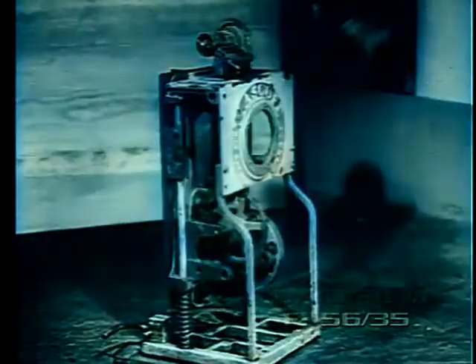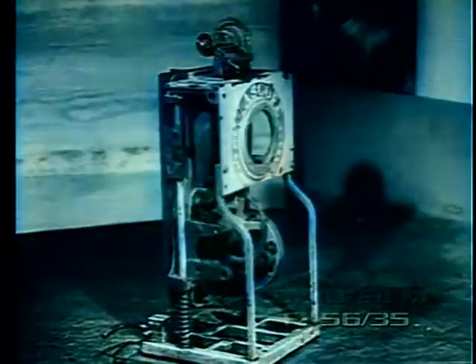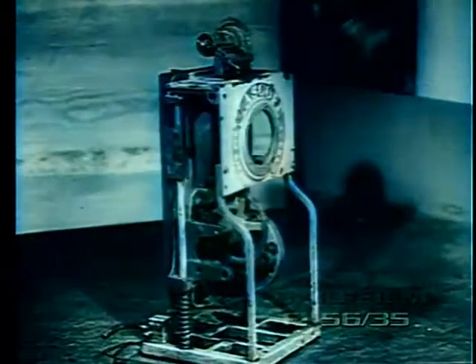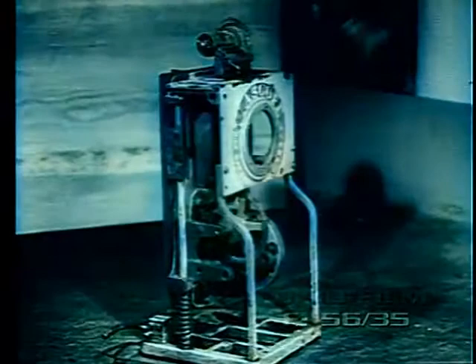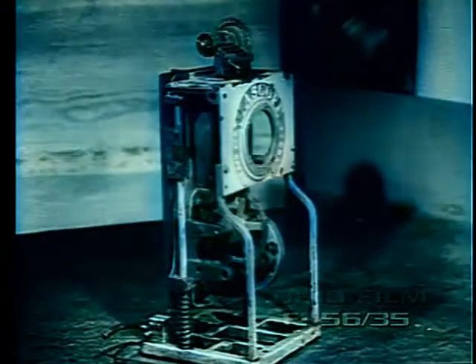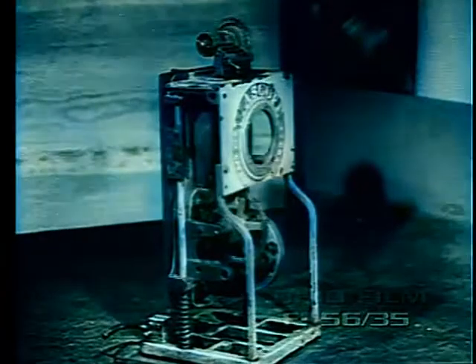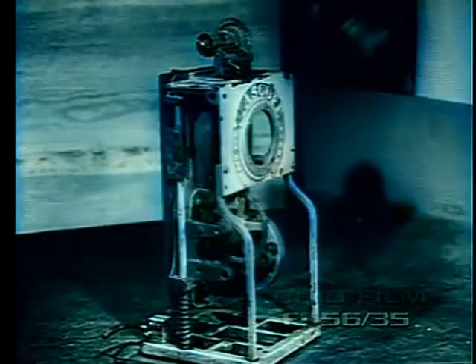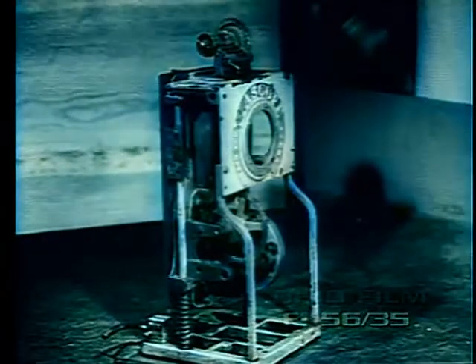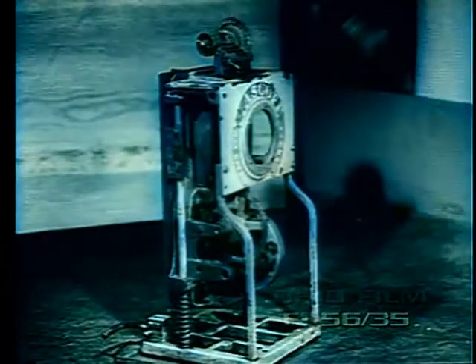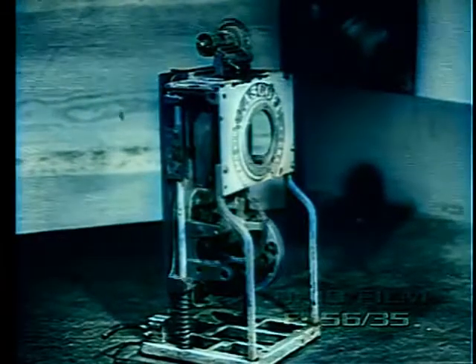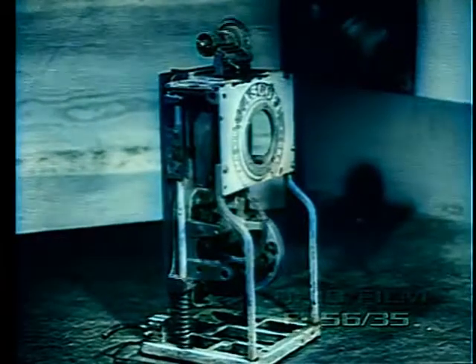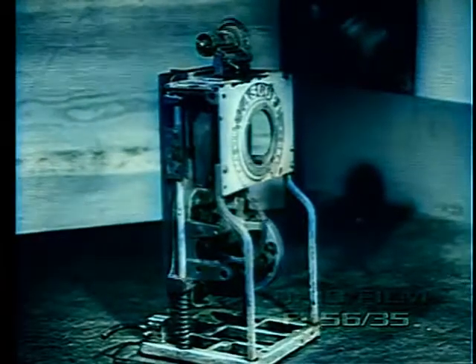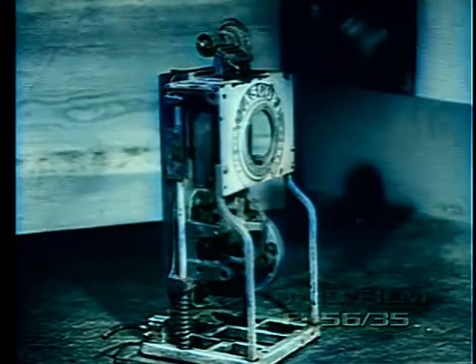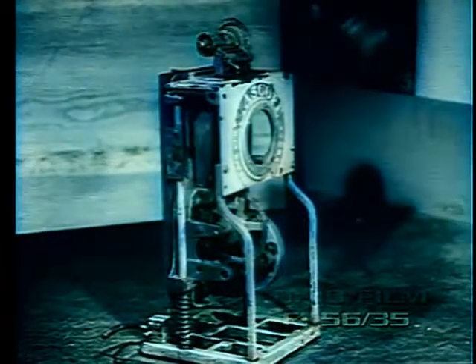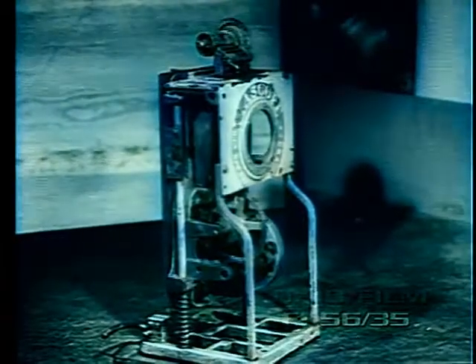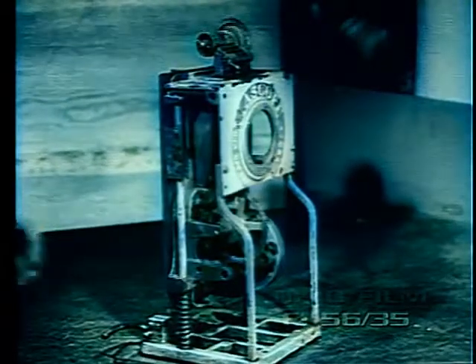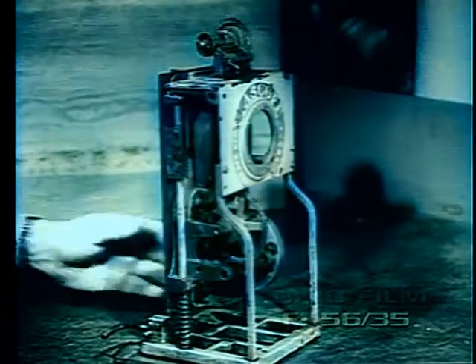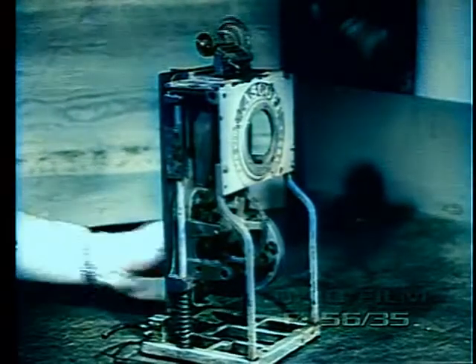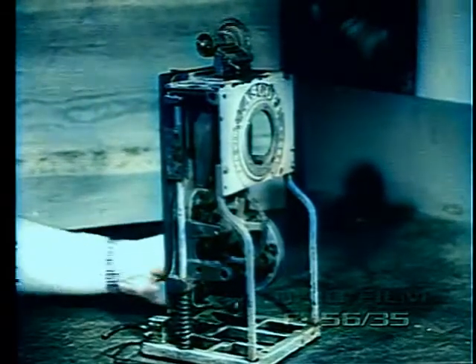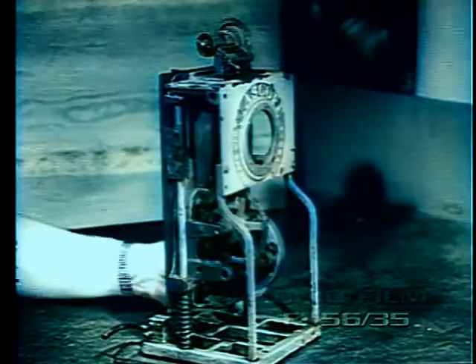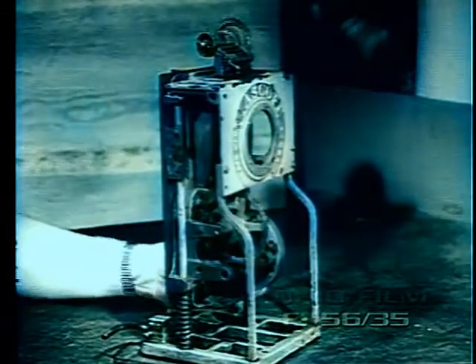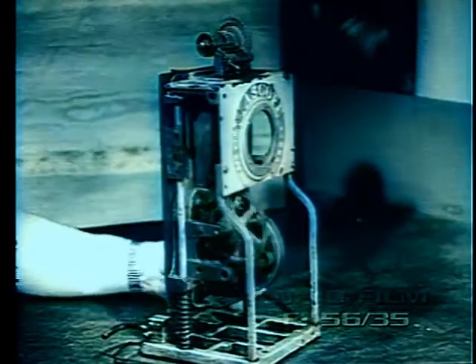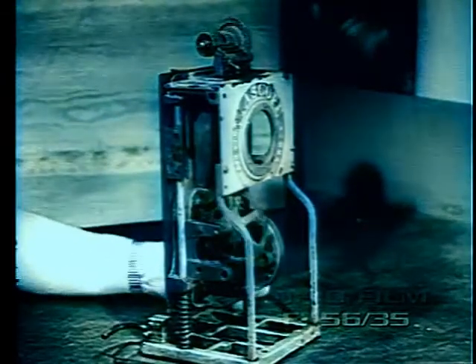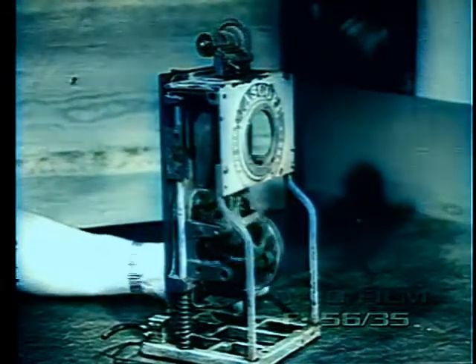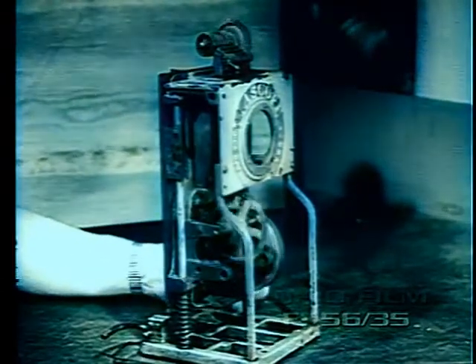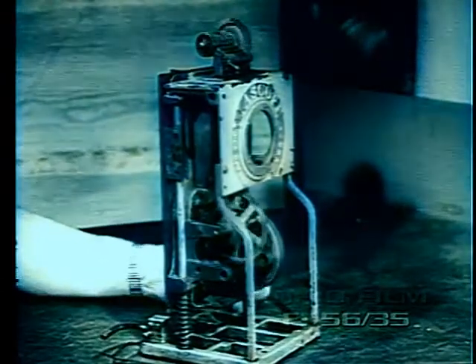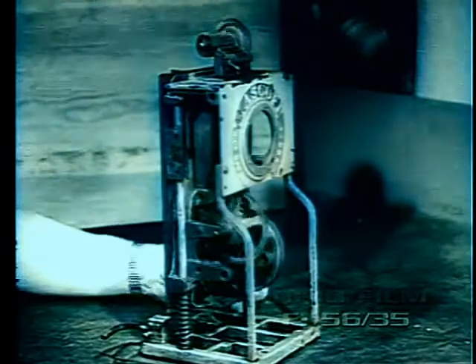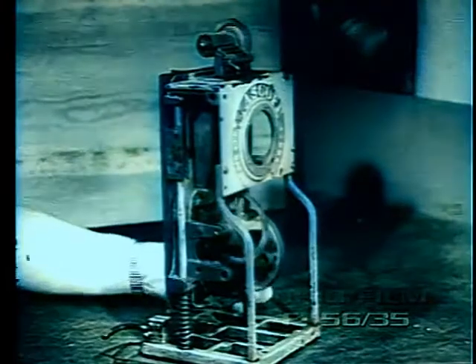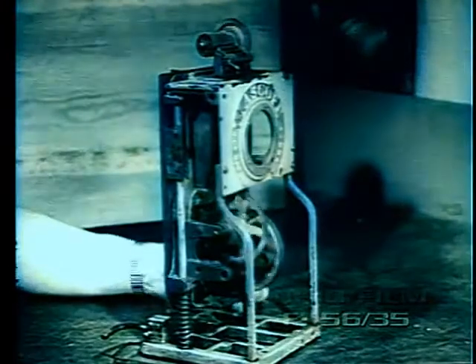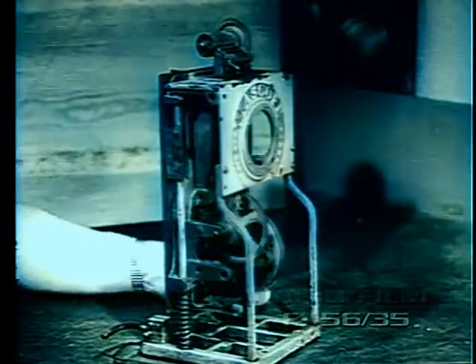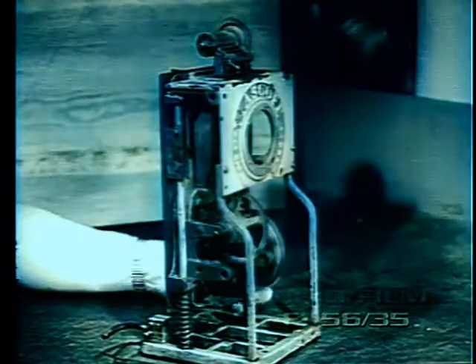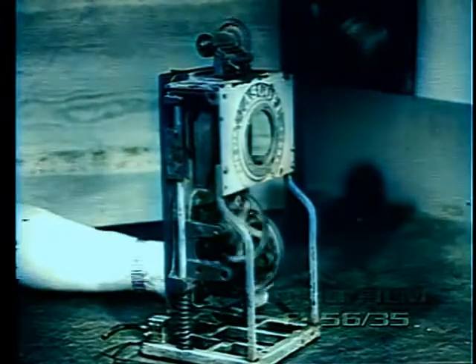Another claw movement projector, also manufactured in Chicago, was the Viascope, built by a man named Pink.